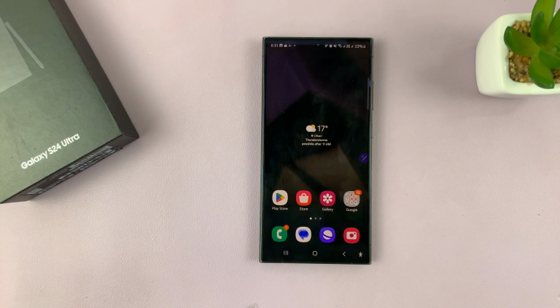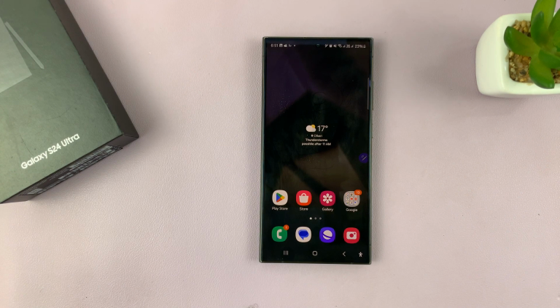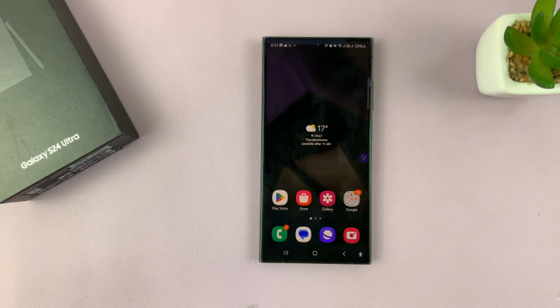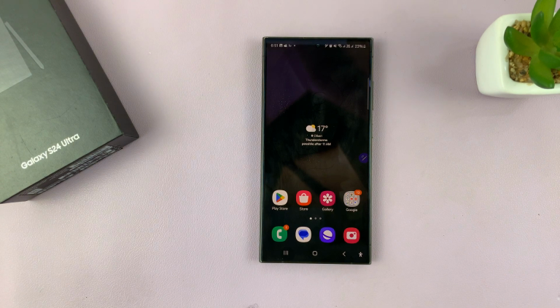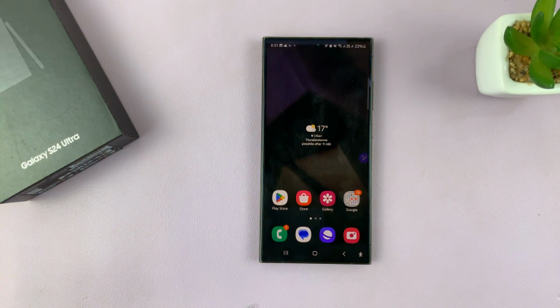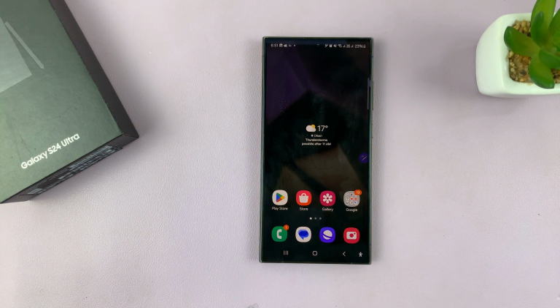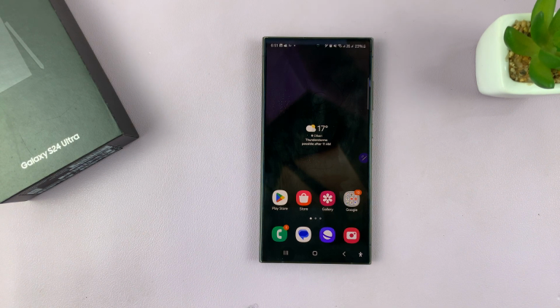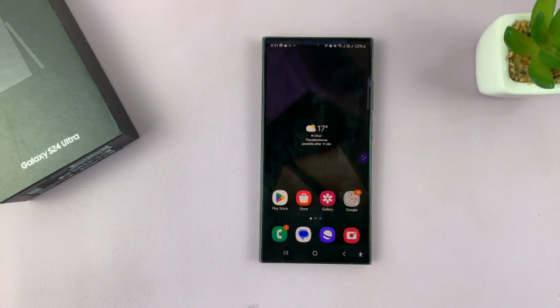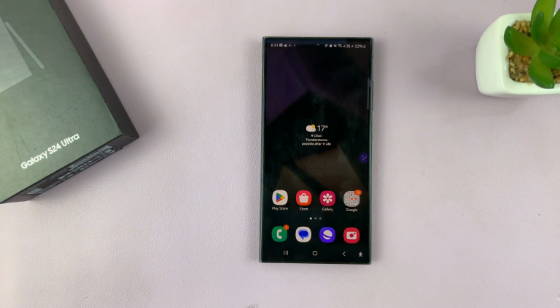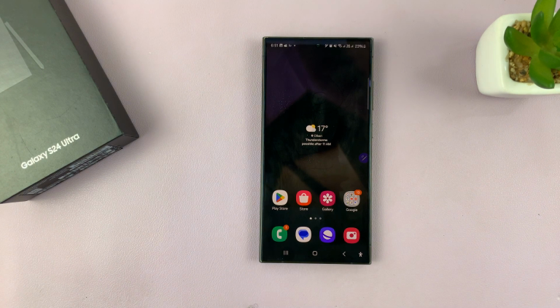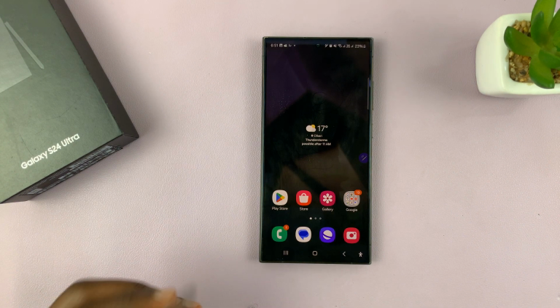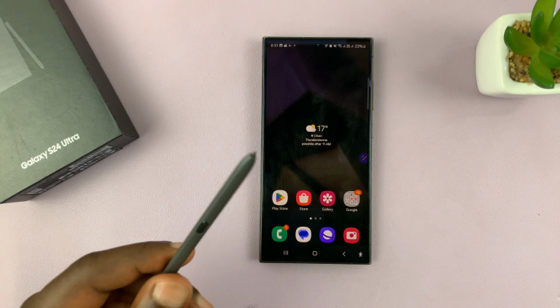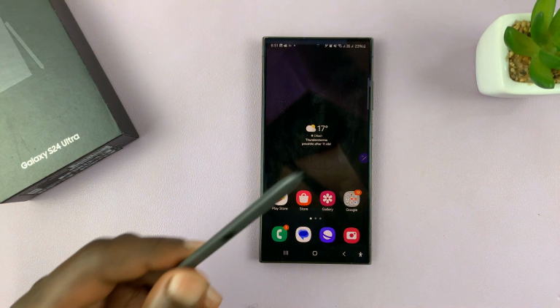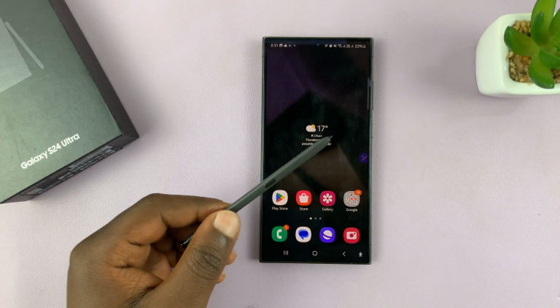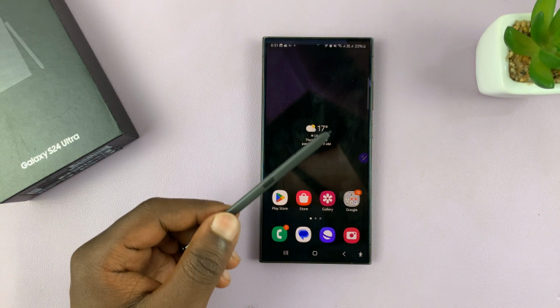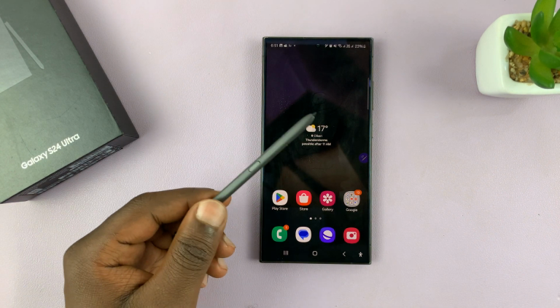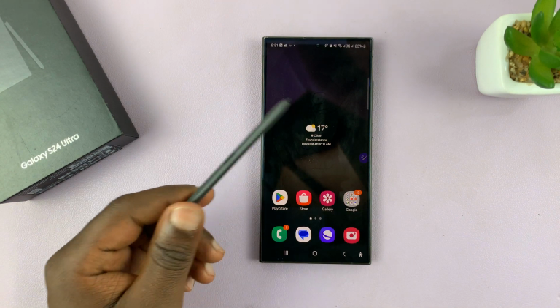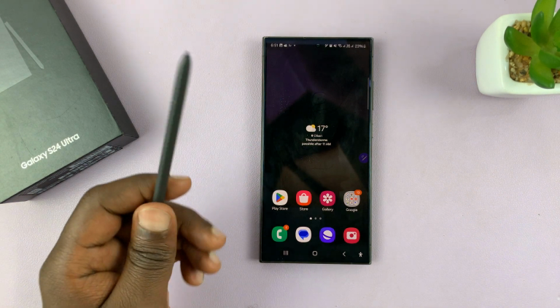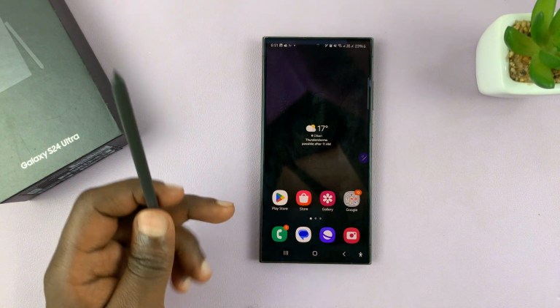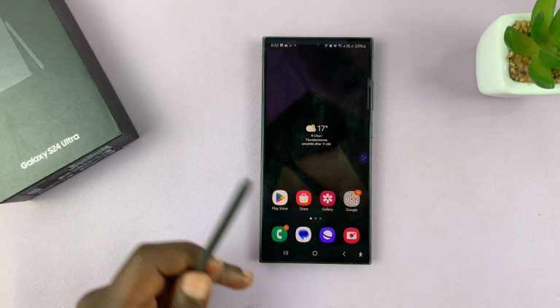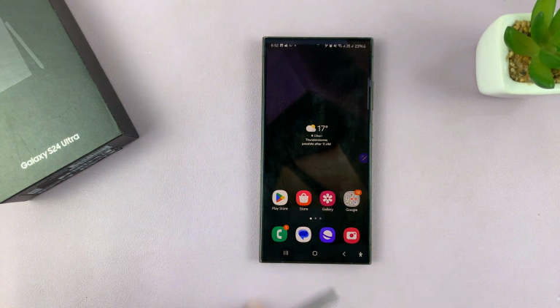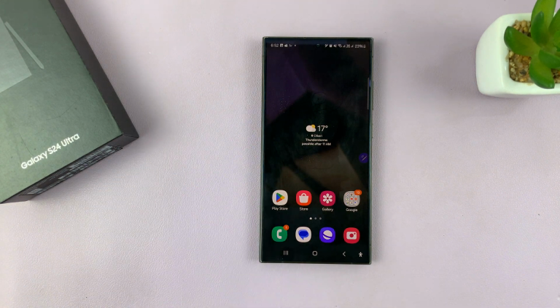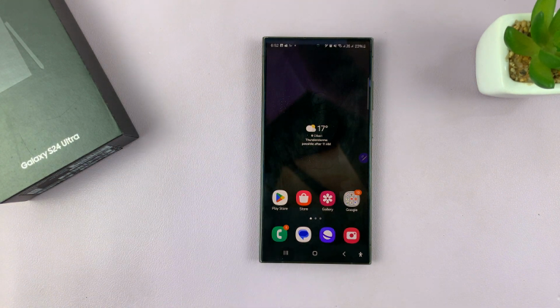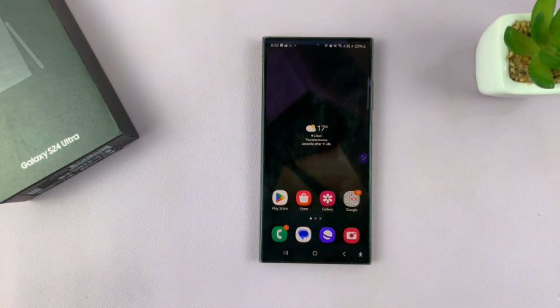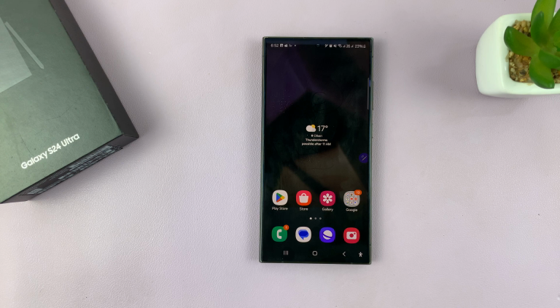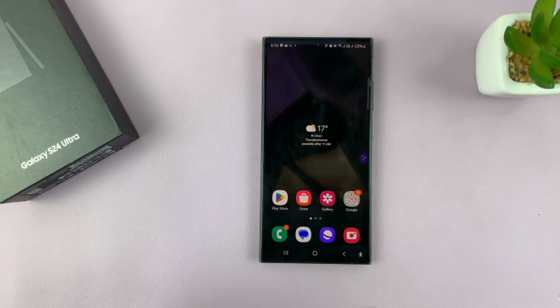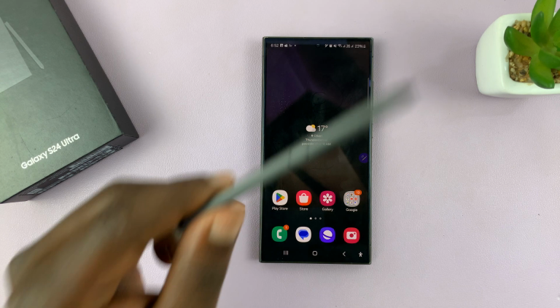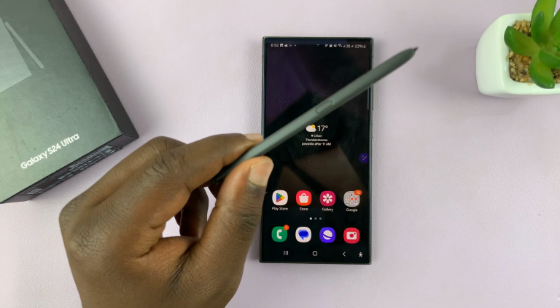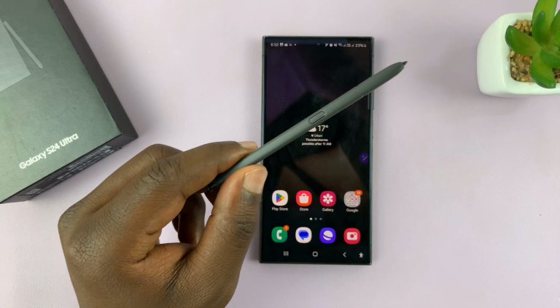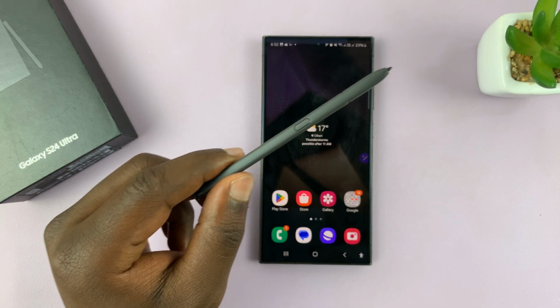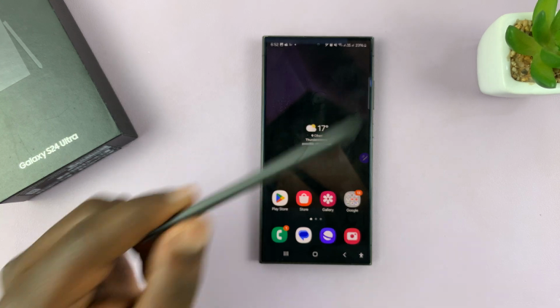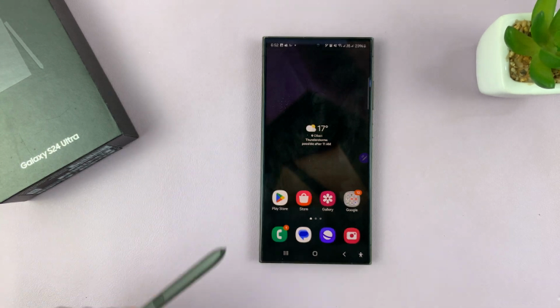I'll be showing you how to navigate the gallery of your Galaxy S24 Ultra using the S Pen.